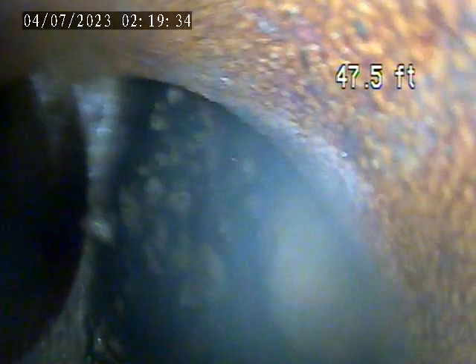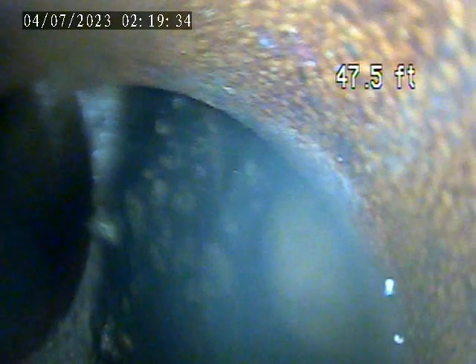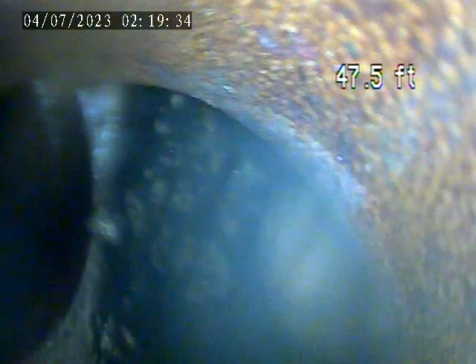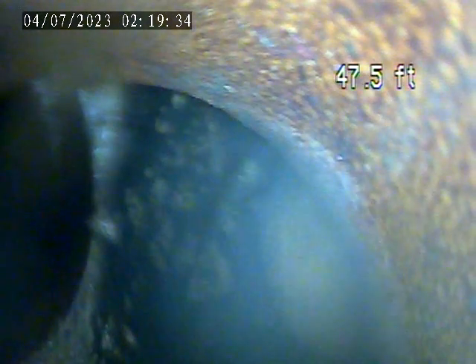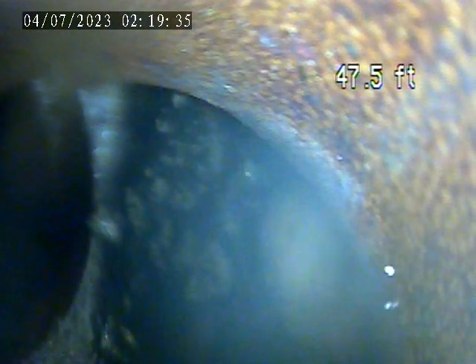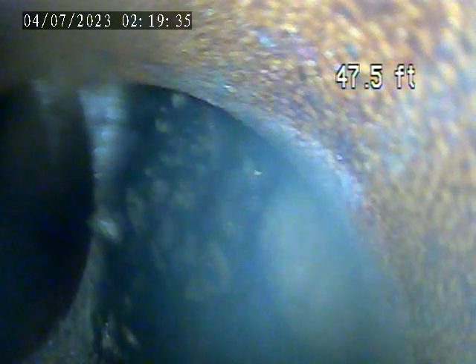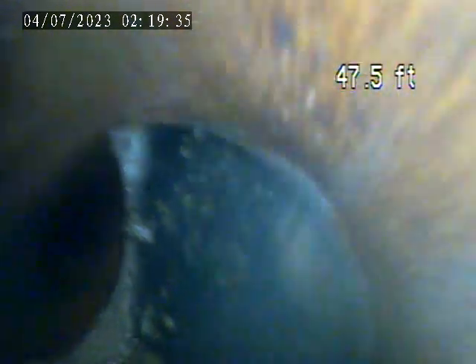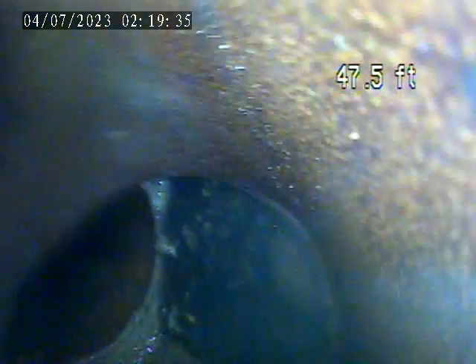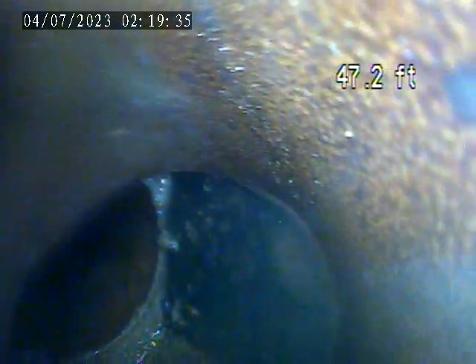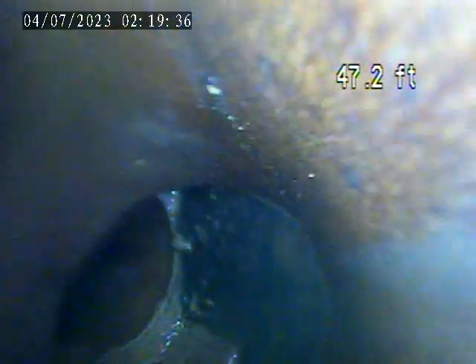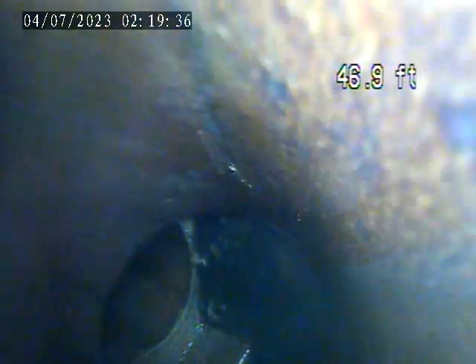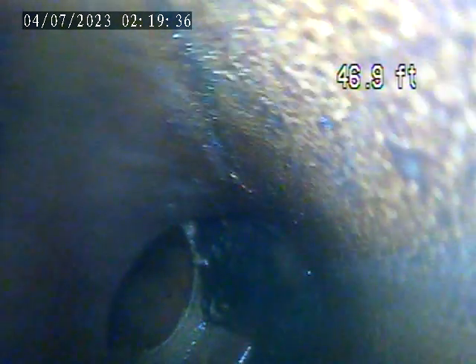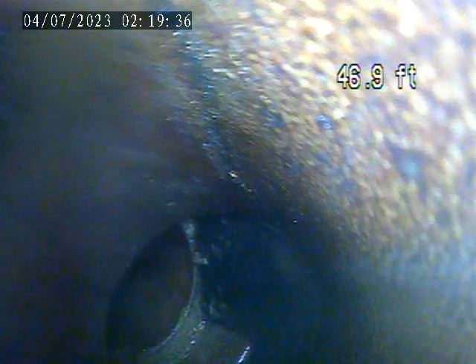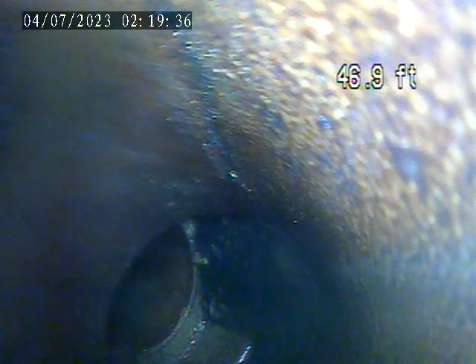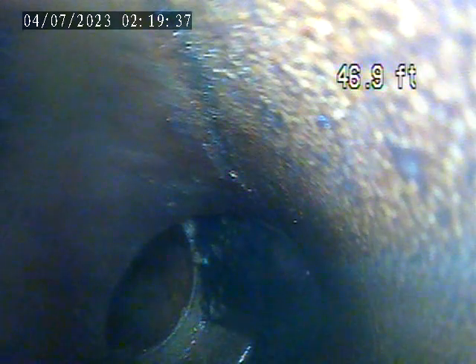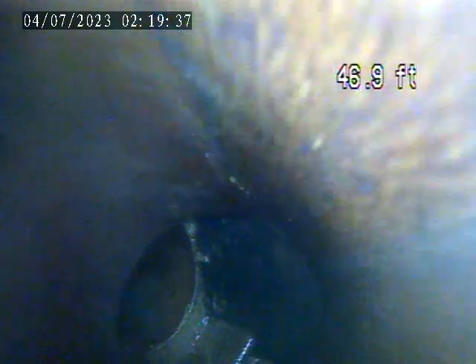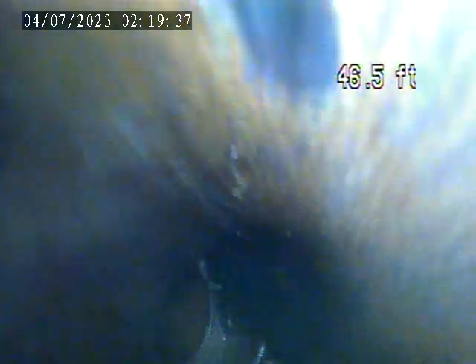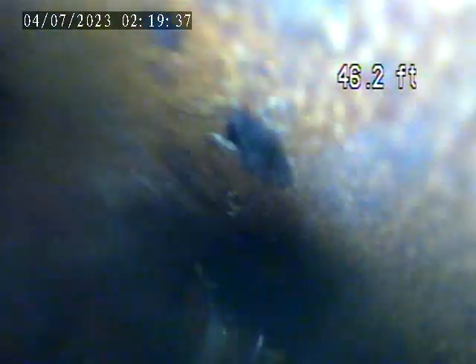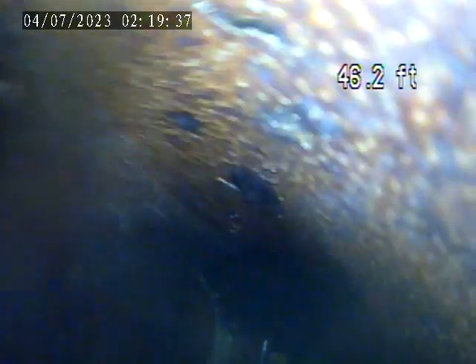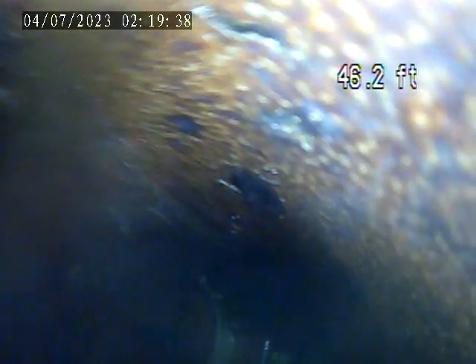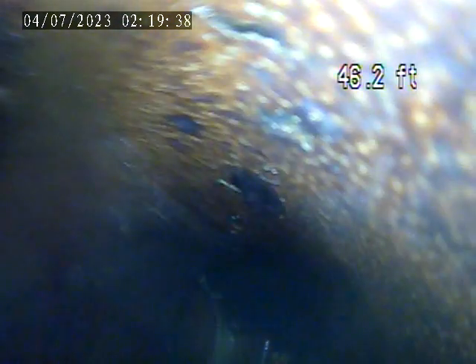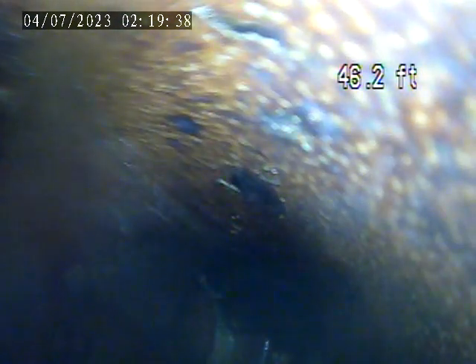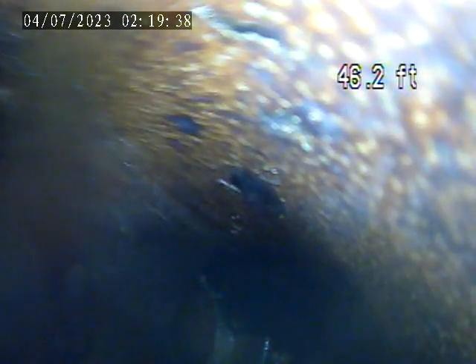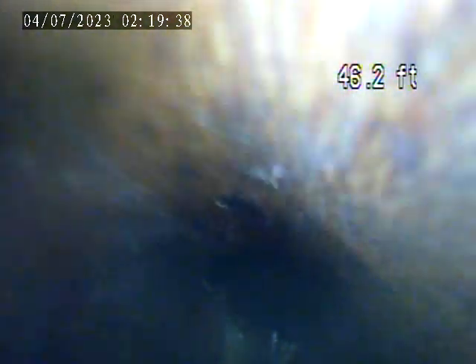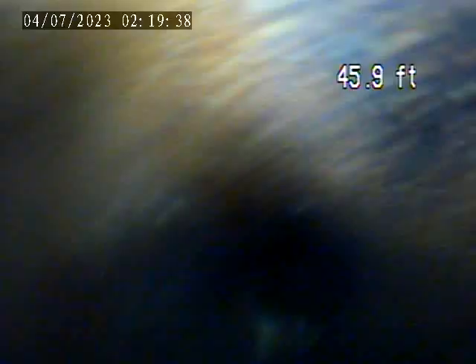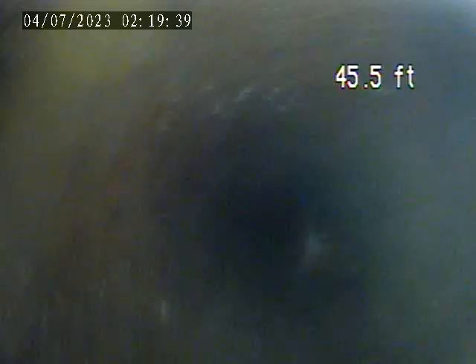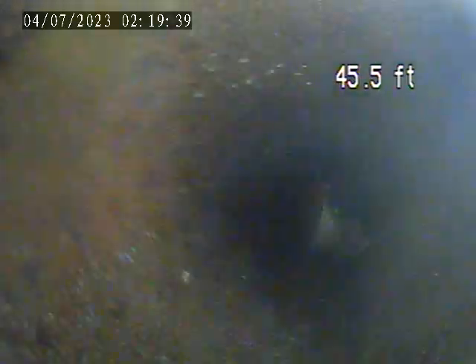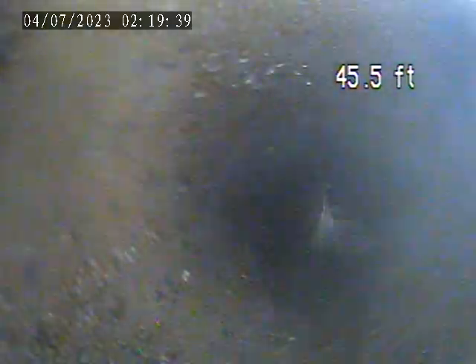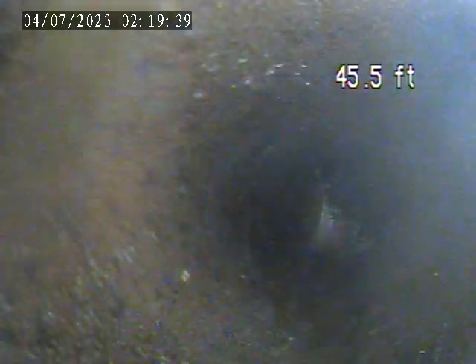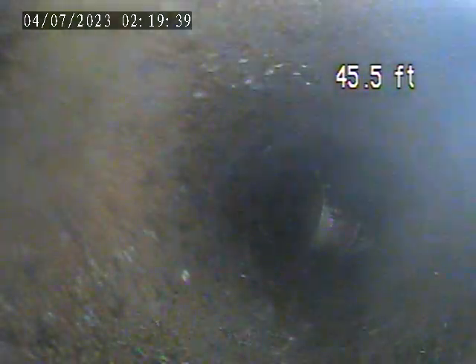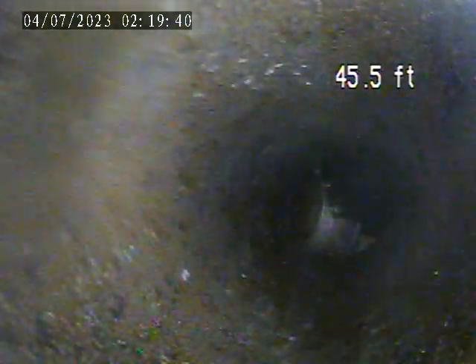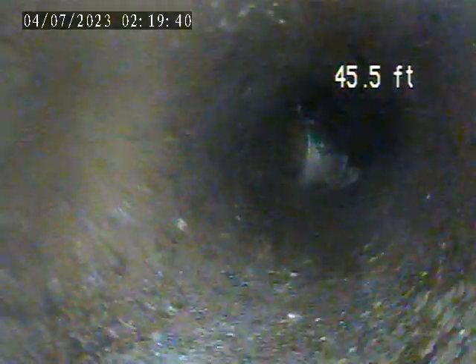We are going to pull back from here and inspect the line back to the house trap. Again, we are unable to reach the main tap-in at this time.